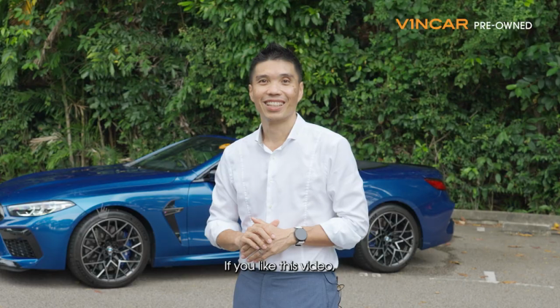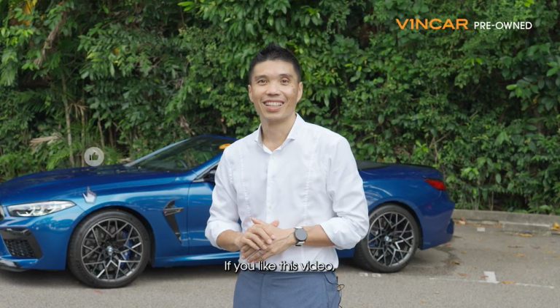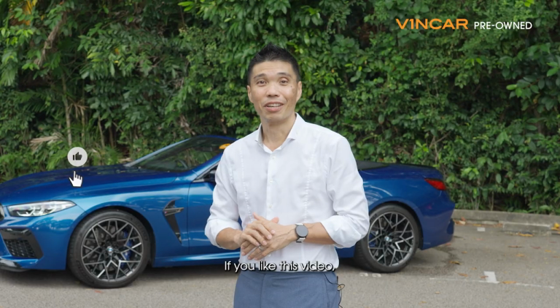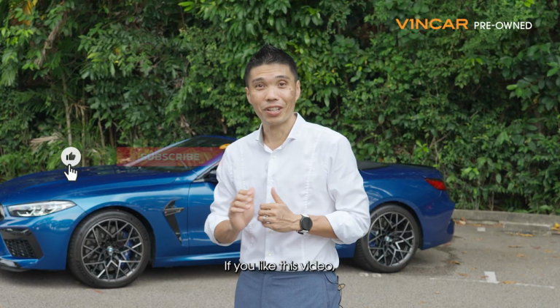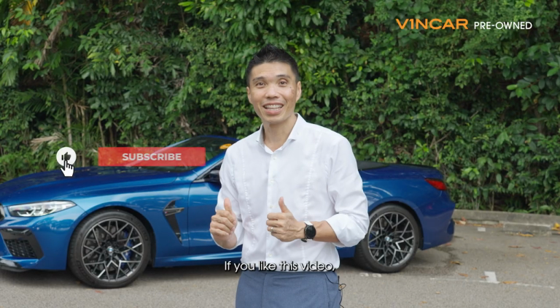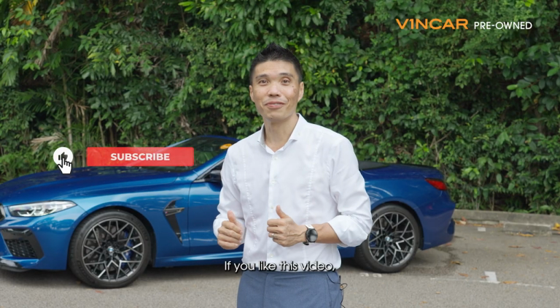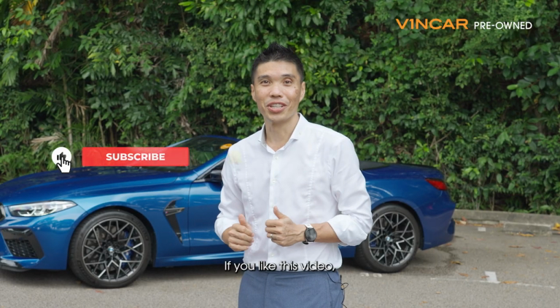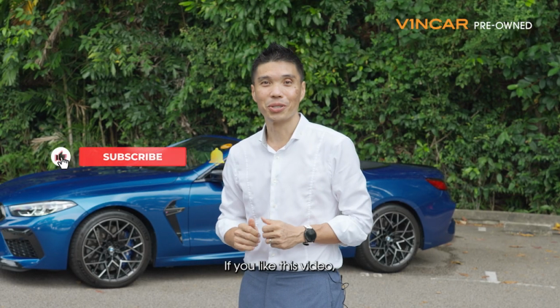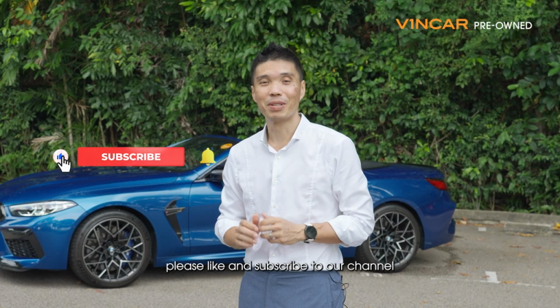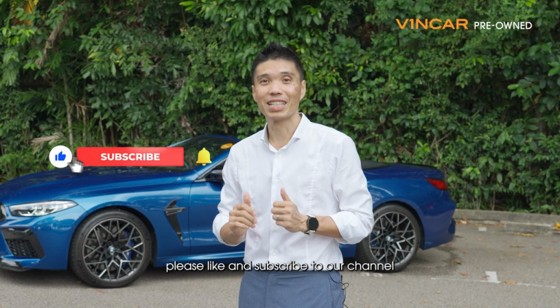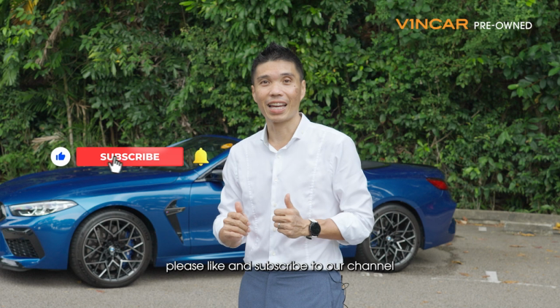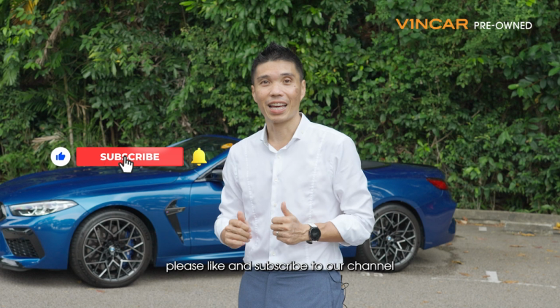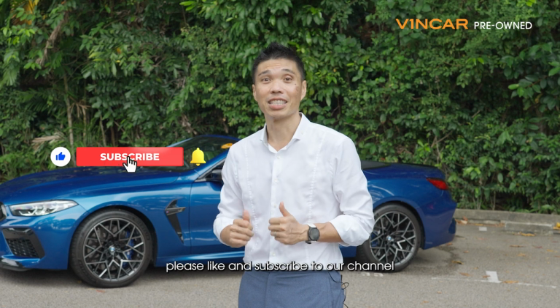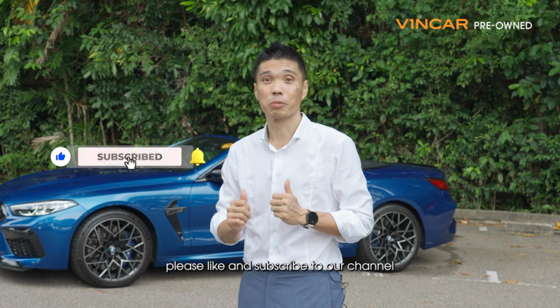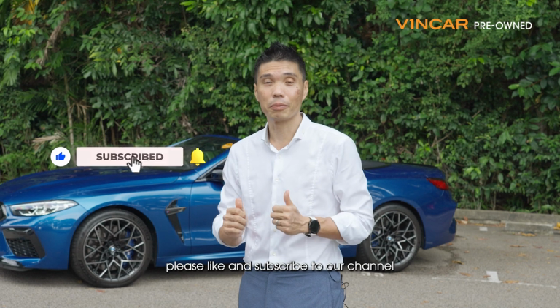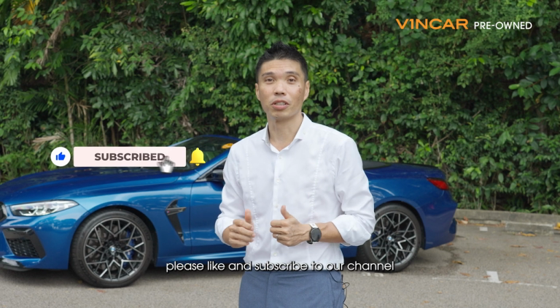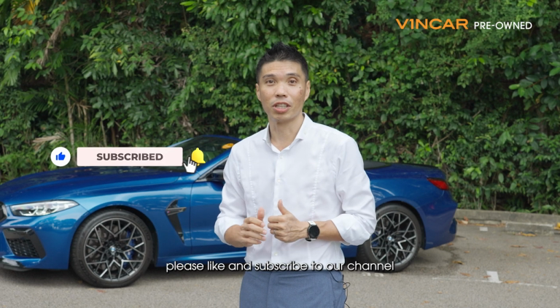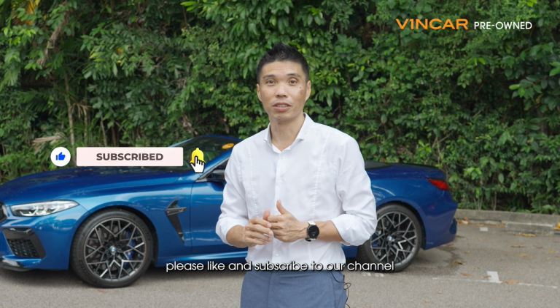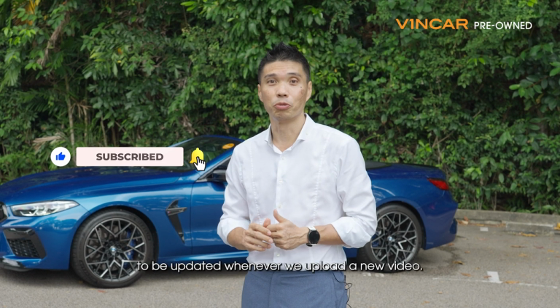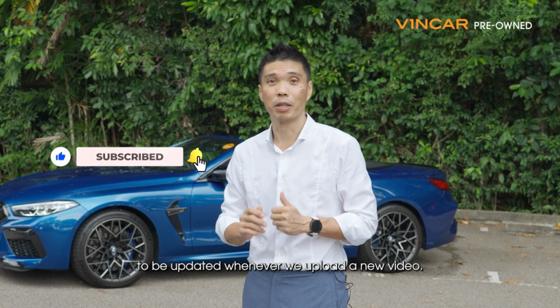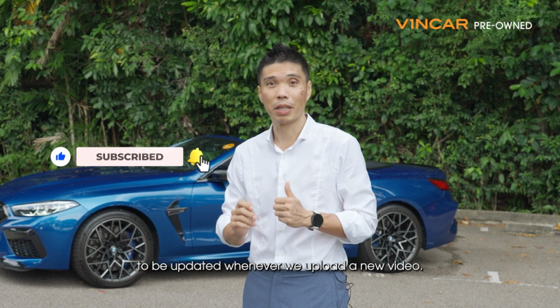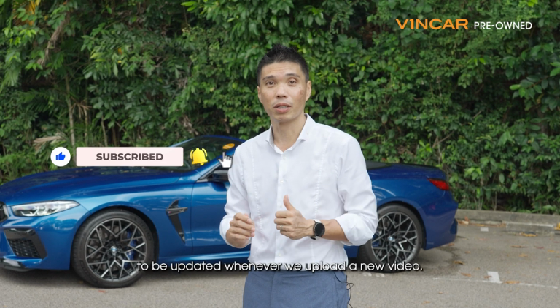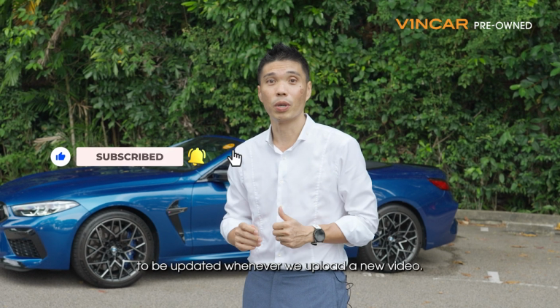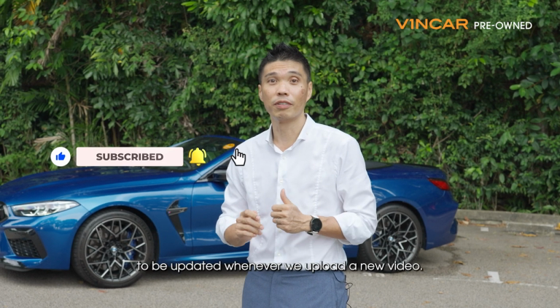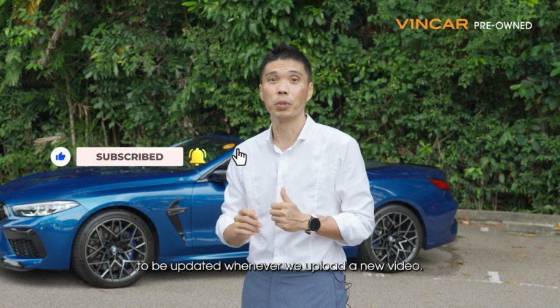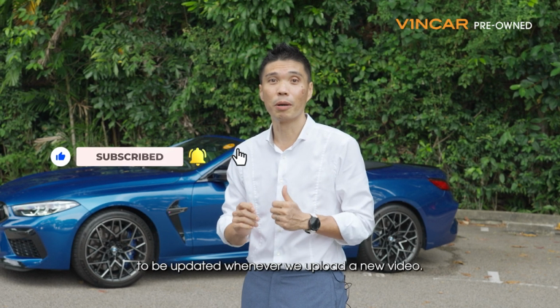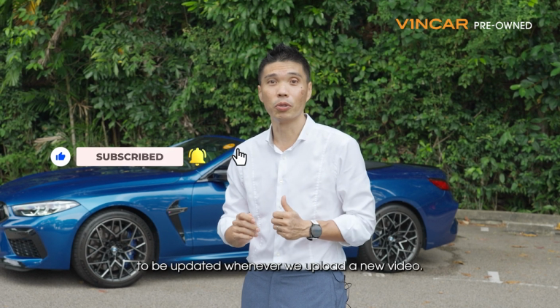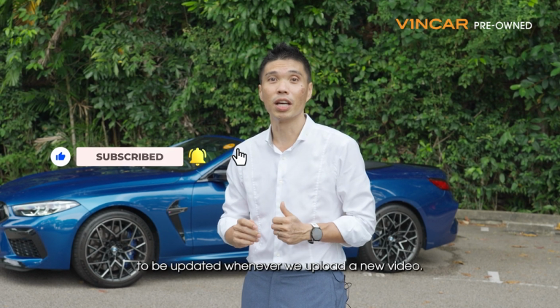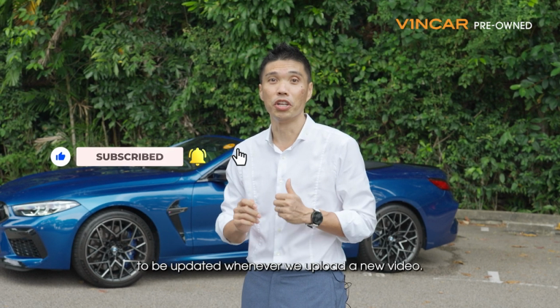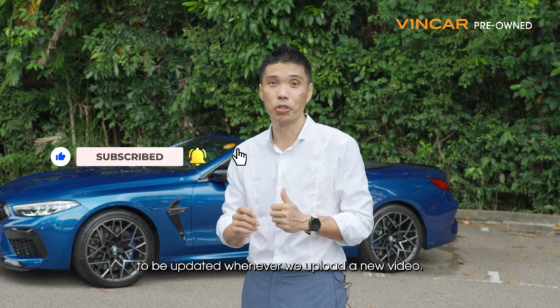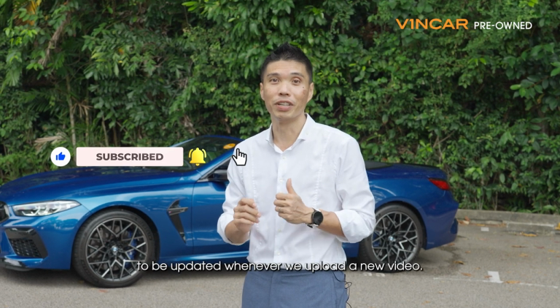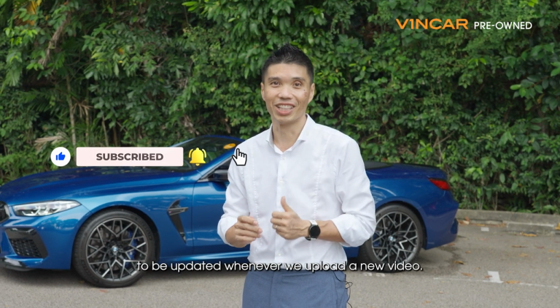If you like this video, please like and subscribe to our channel to be updated whenever we upload a new video.